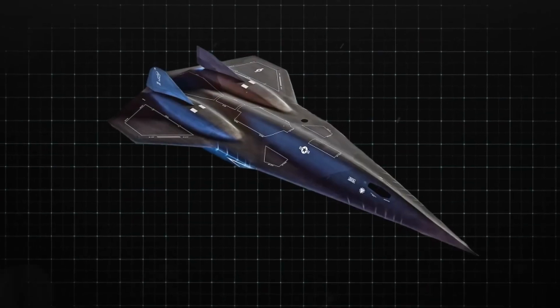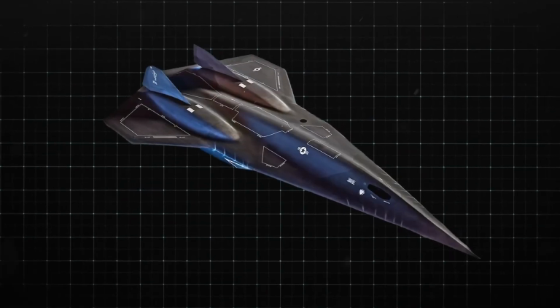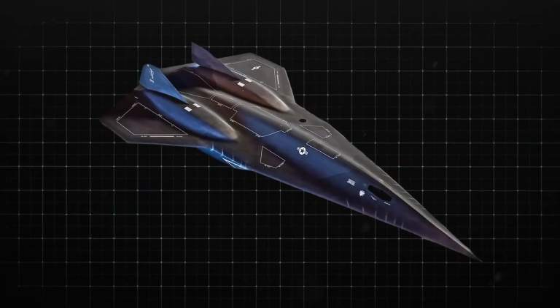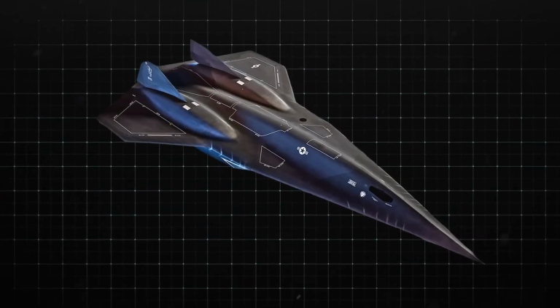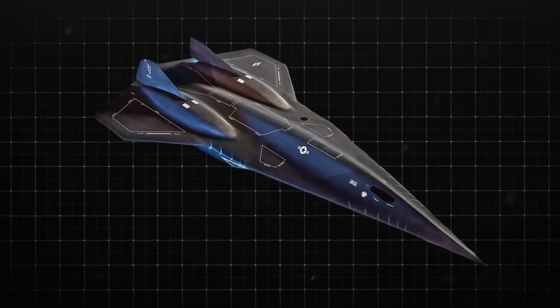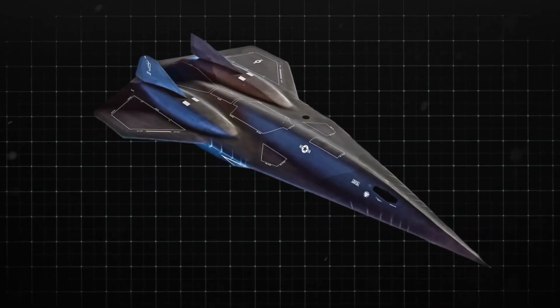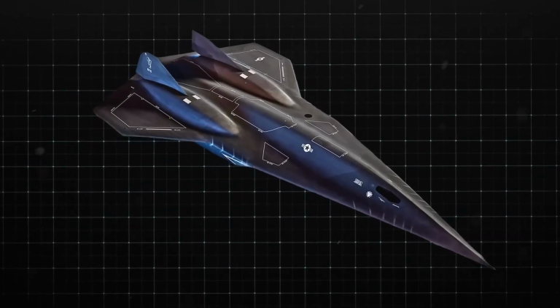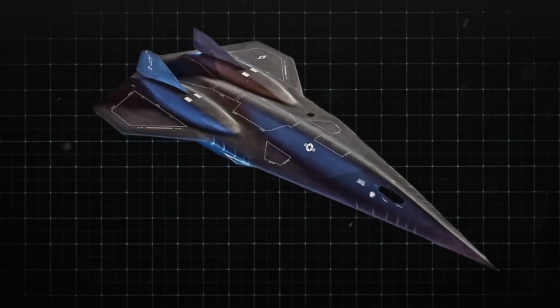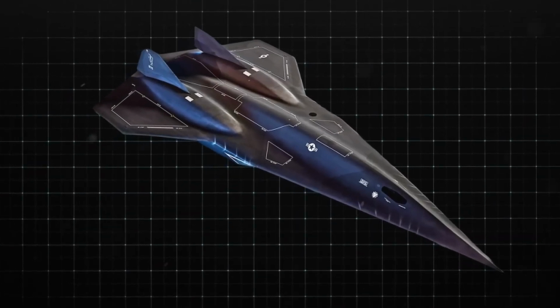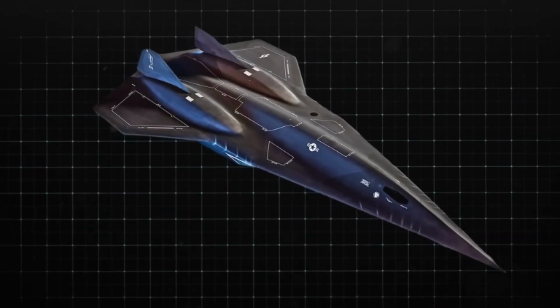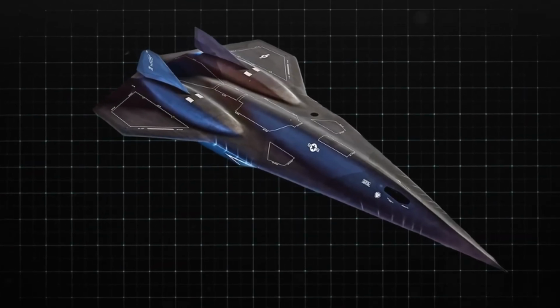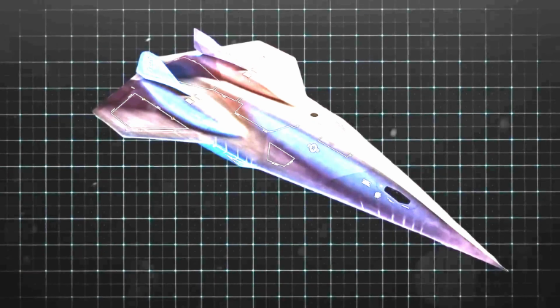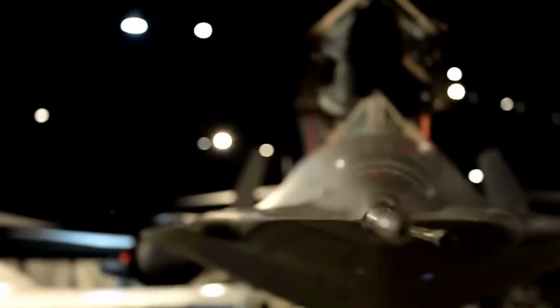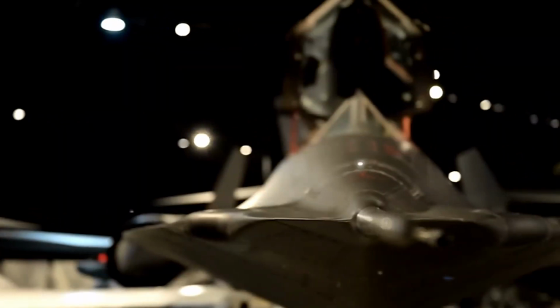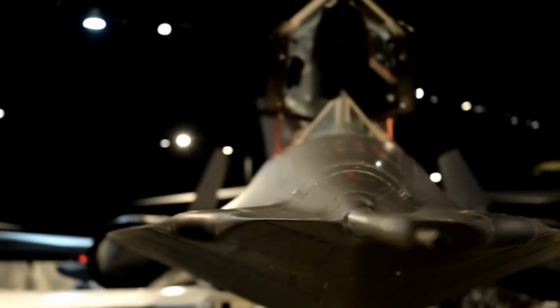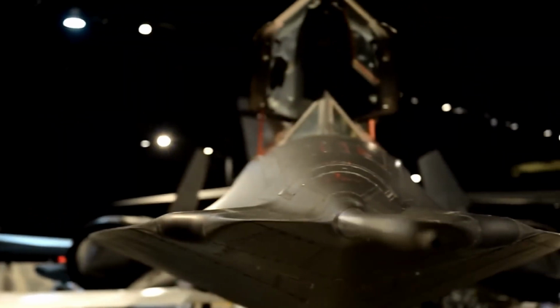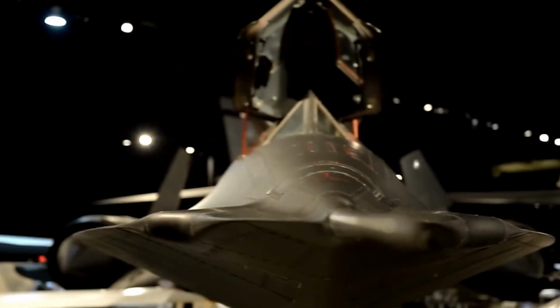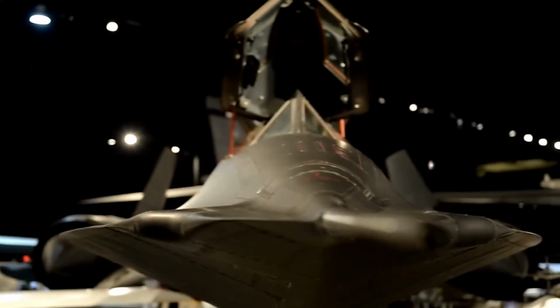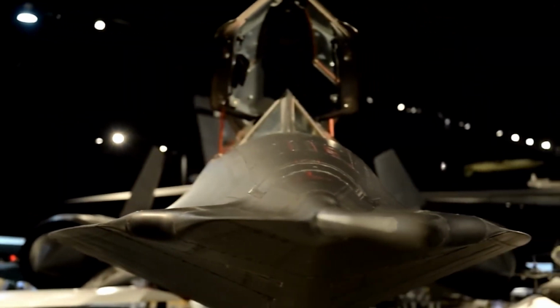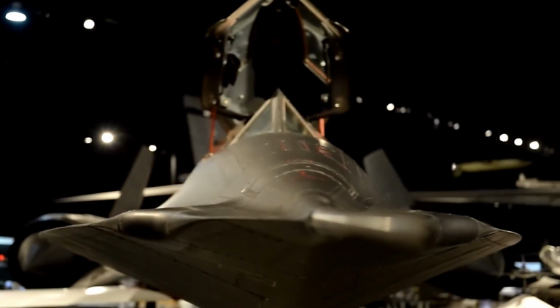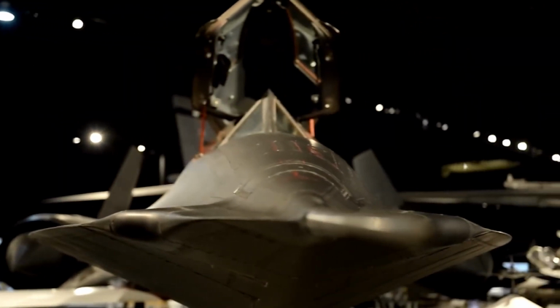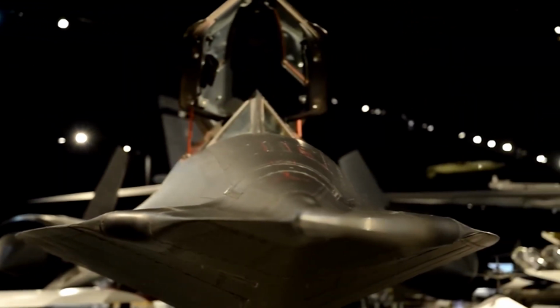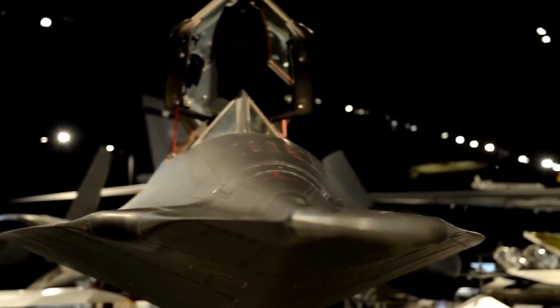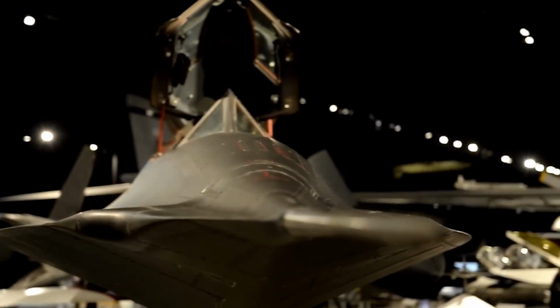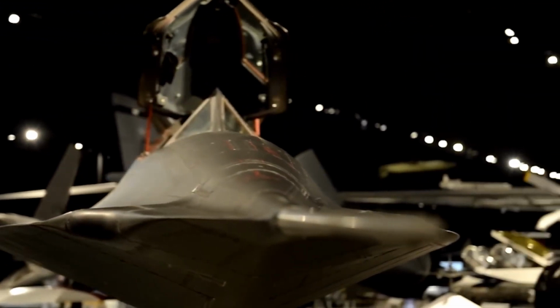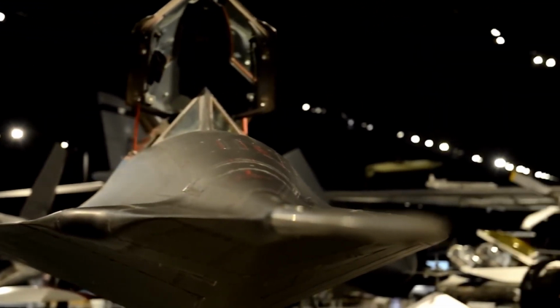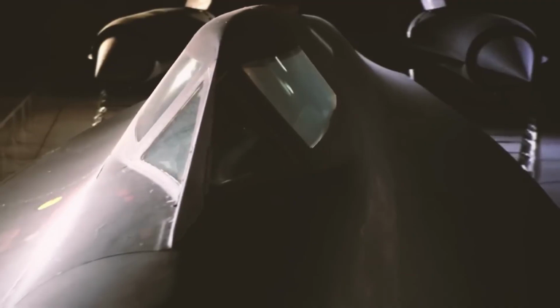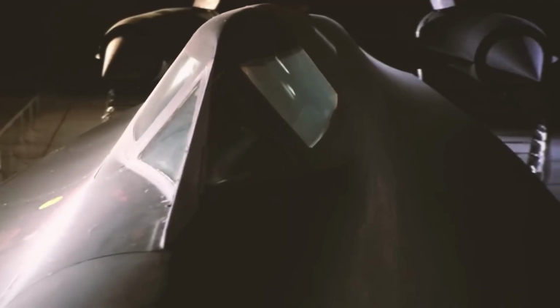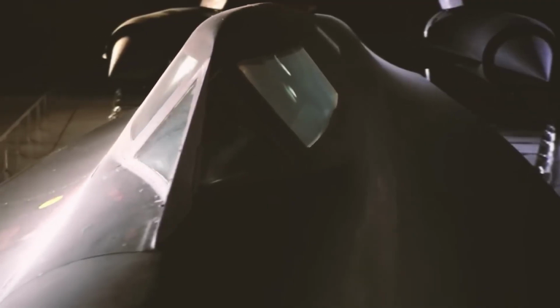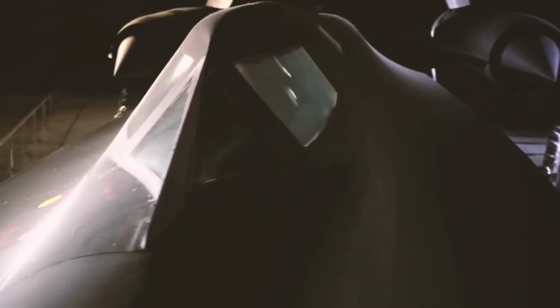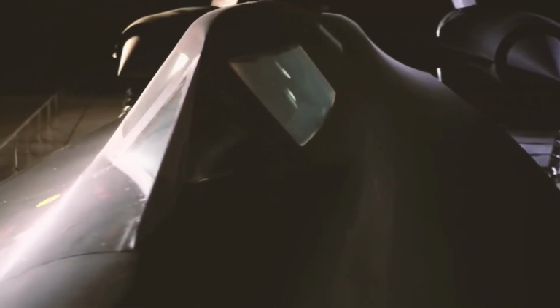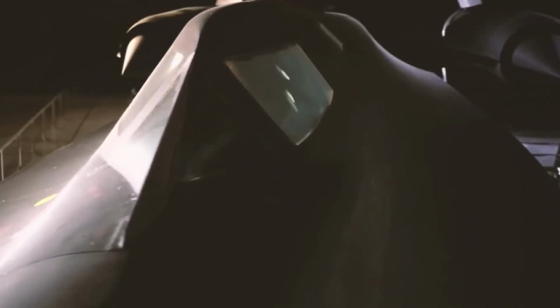So what makes the SR-72 the undisputed rock star of the skies? Let's dive in.